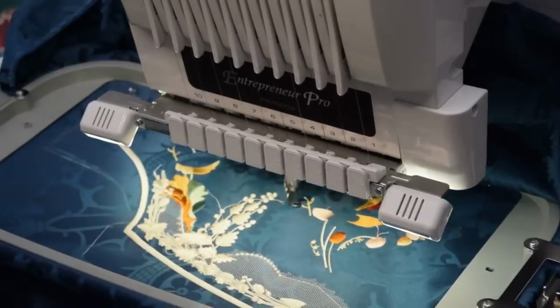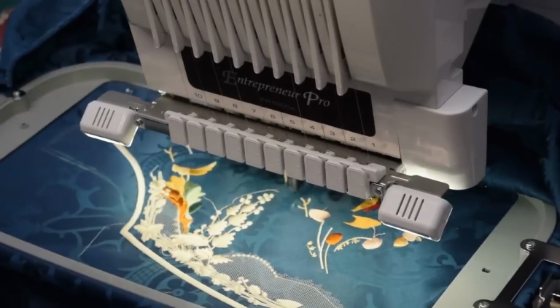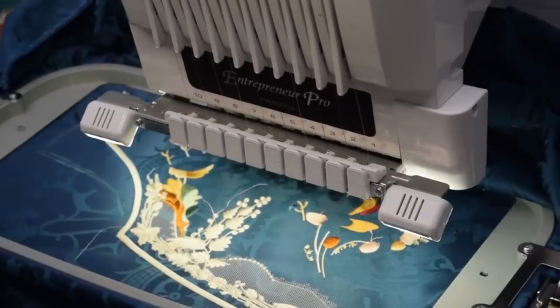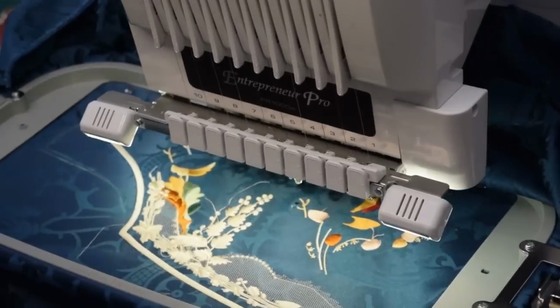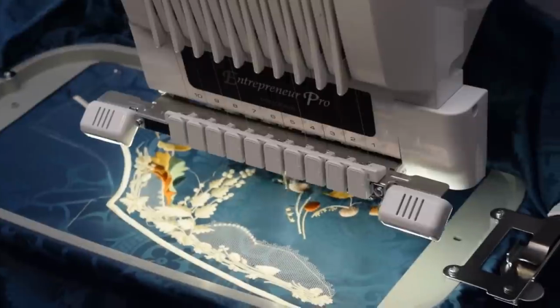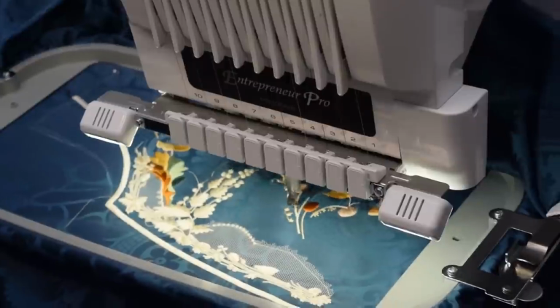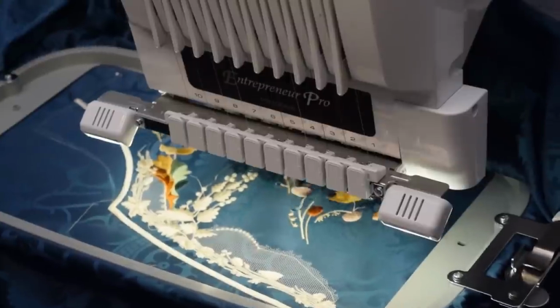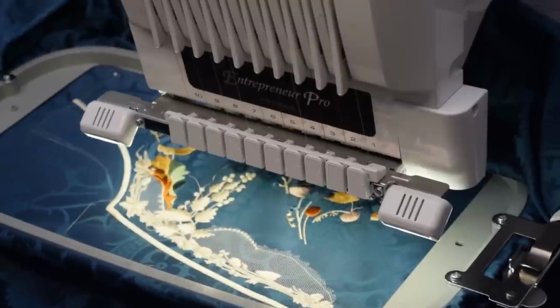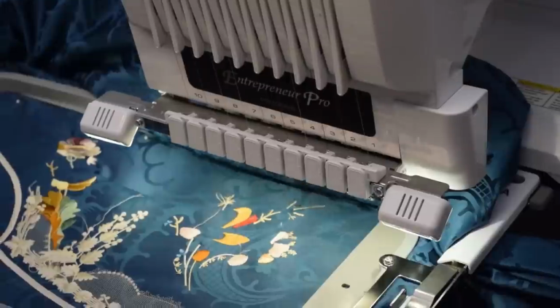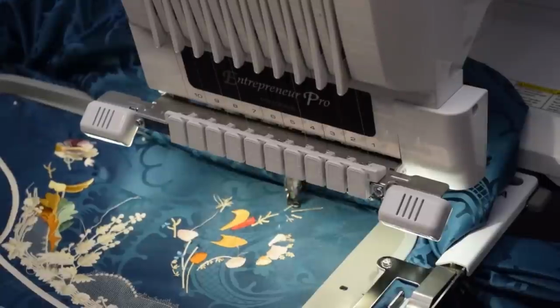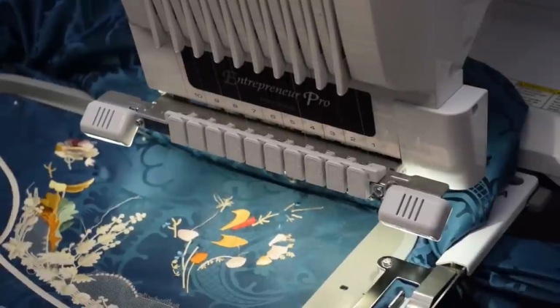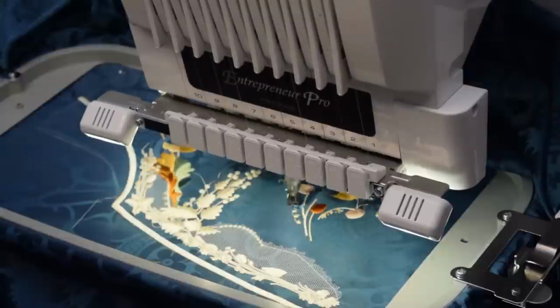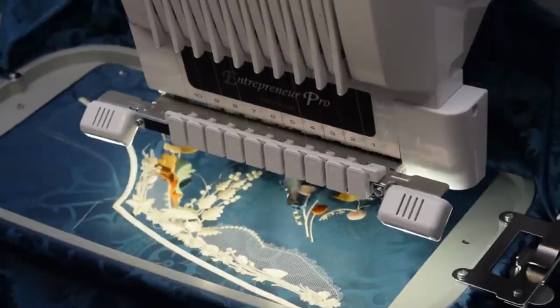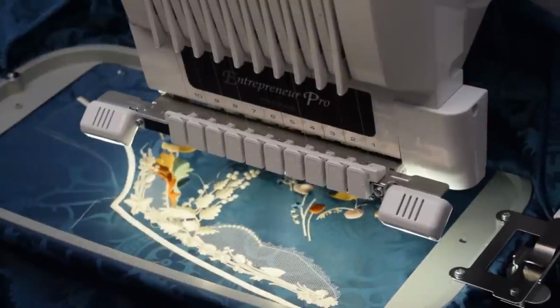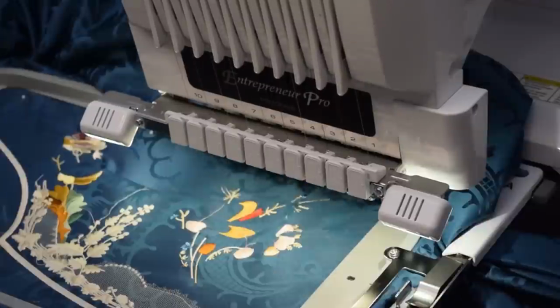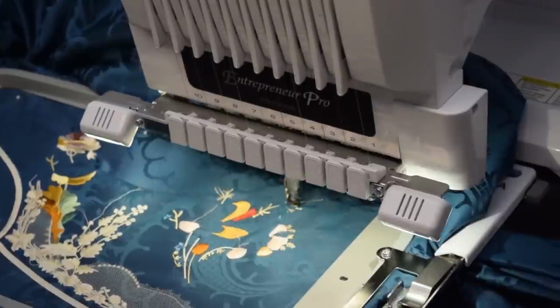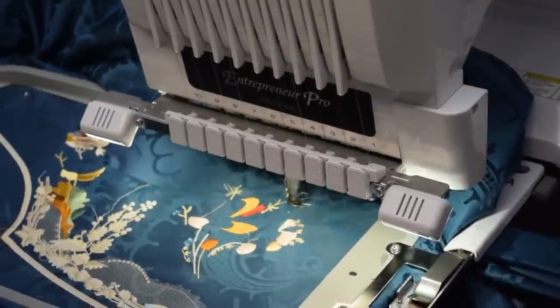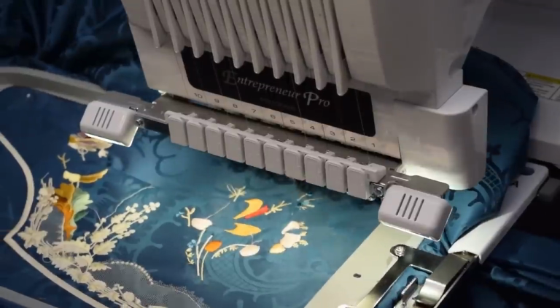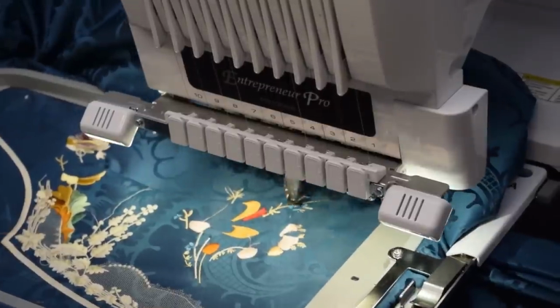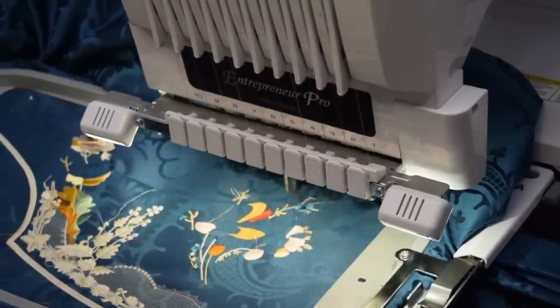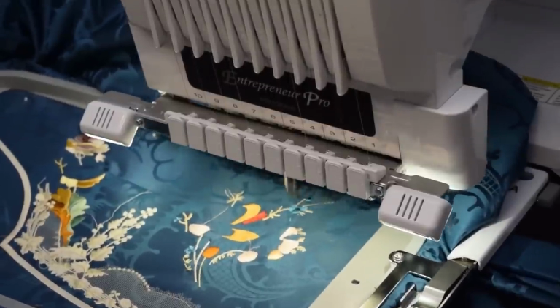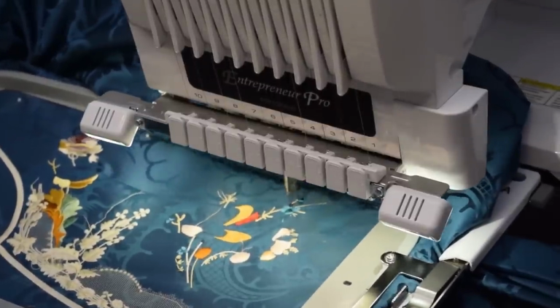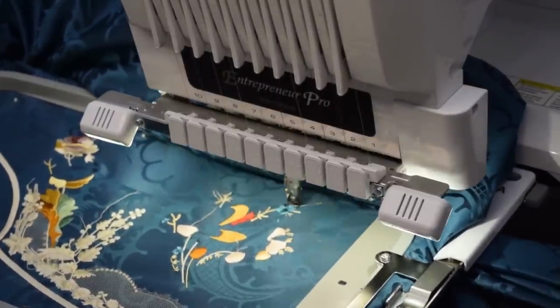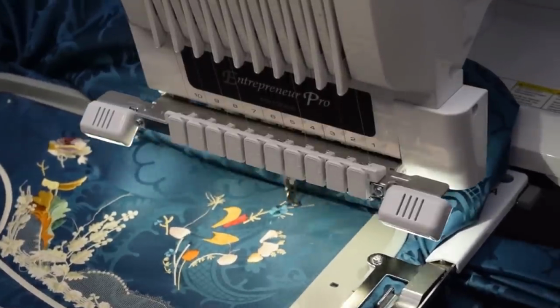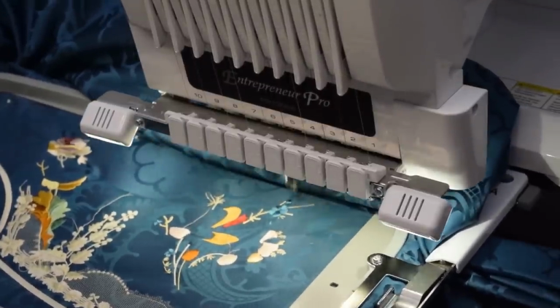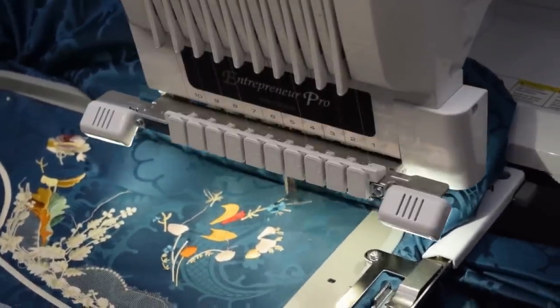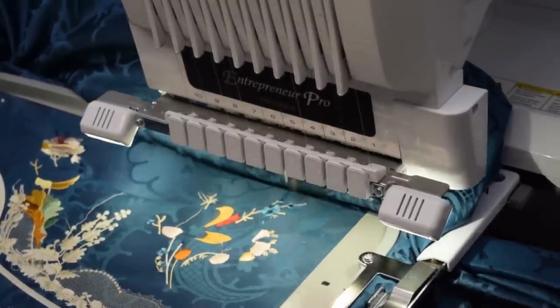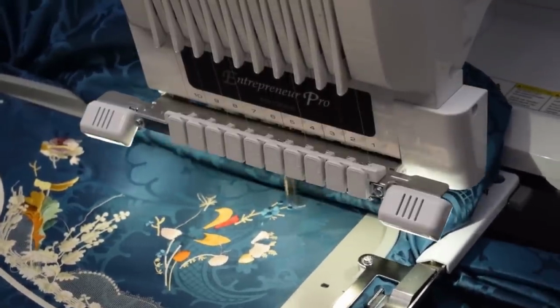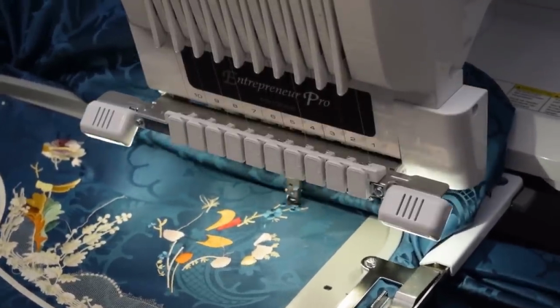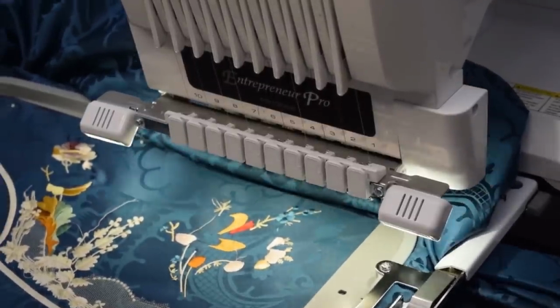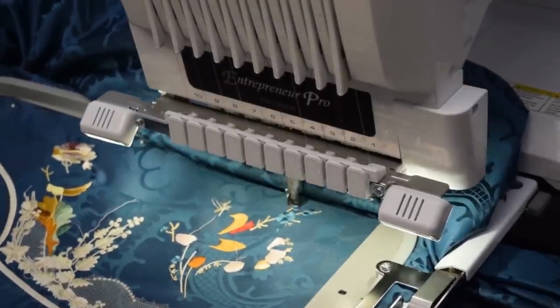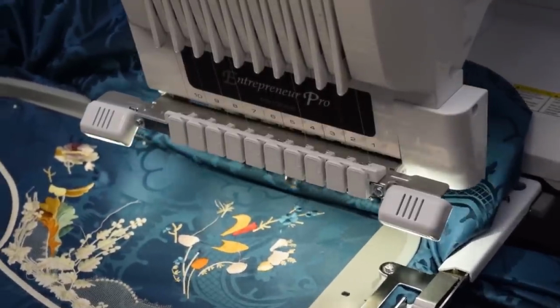So from here on out, for about the next two minutes, I'm going to just let you enjoy the machine stitching with some music.